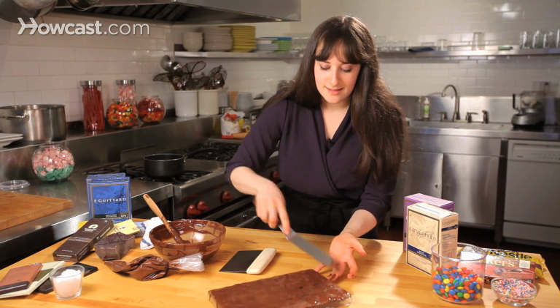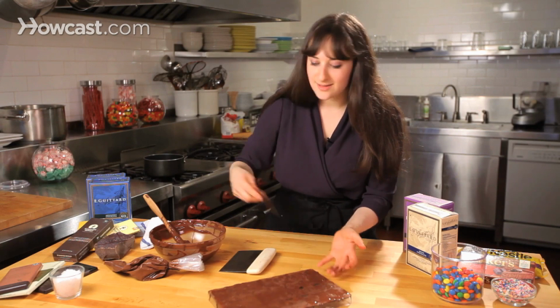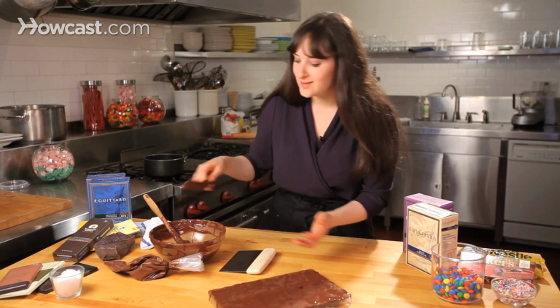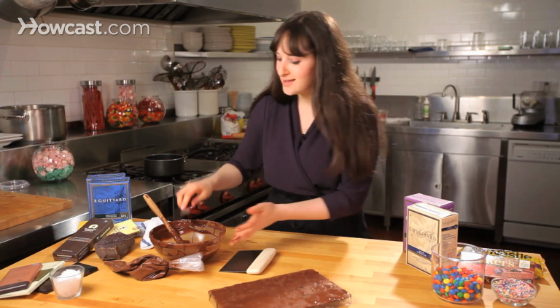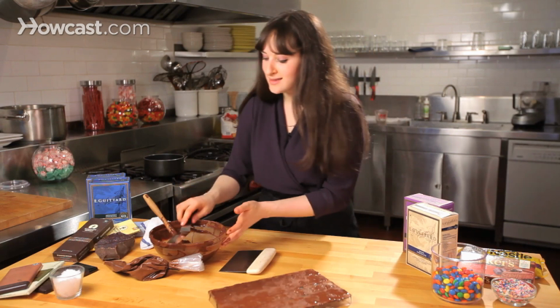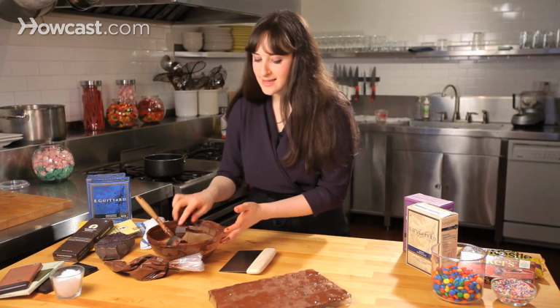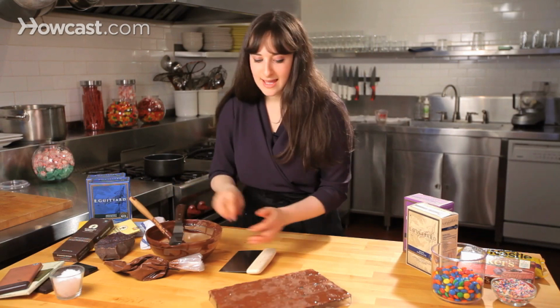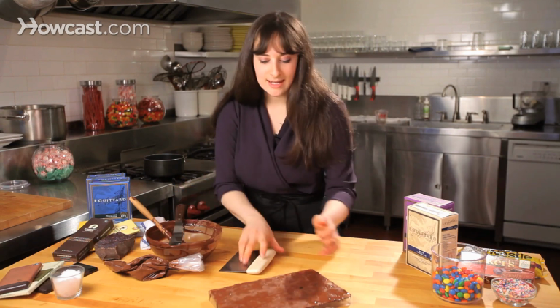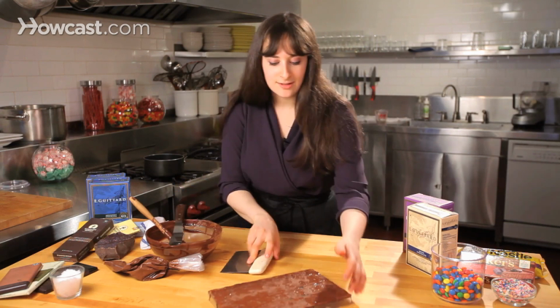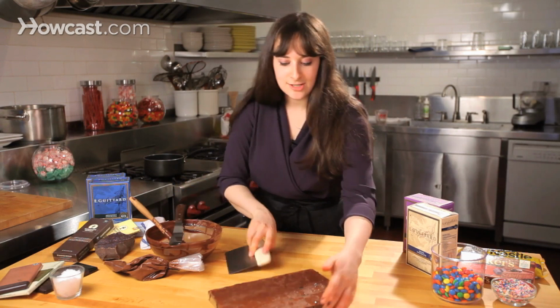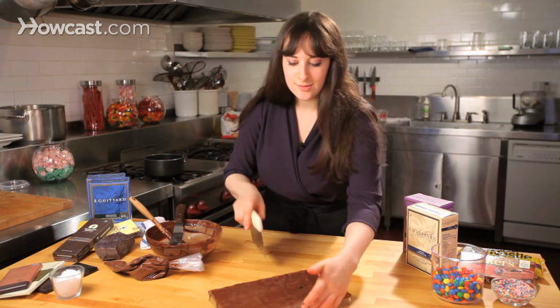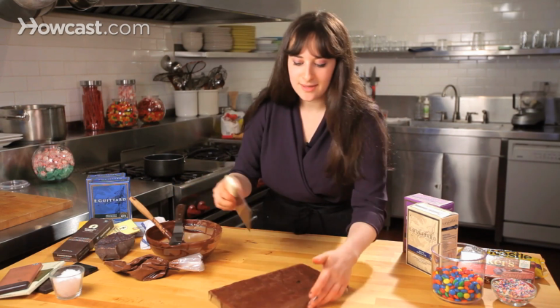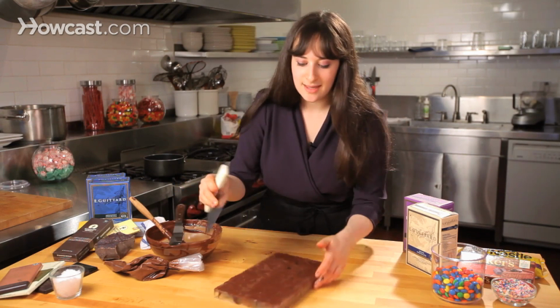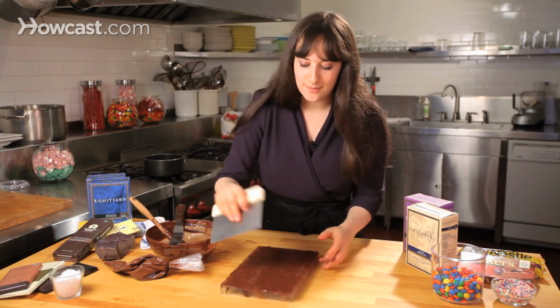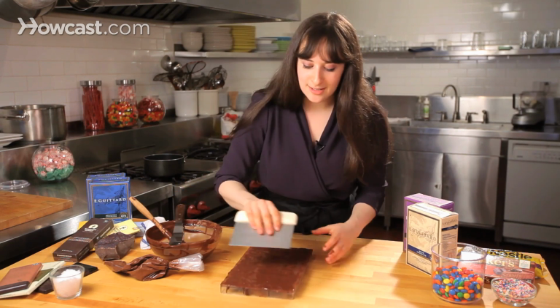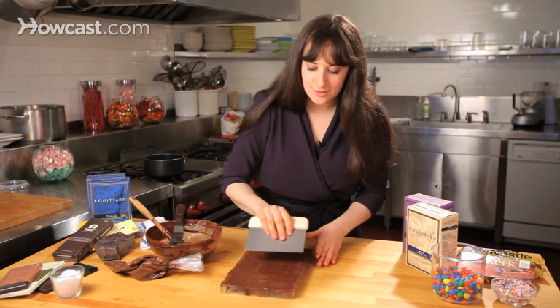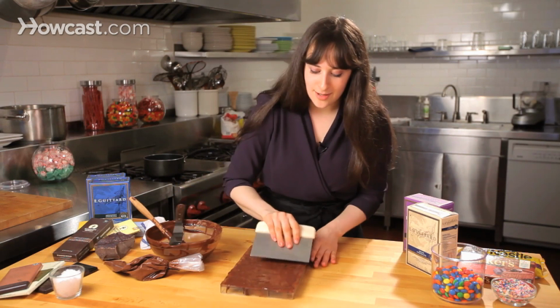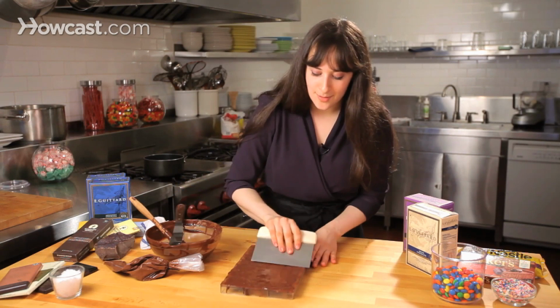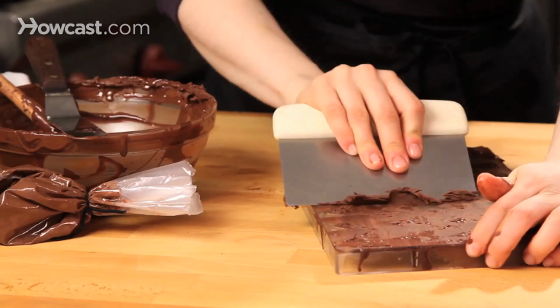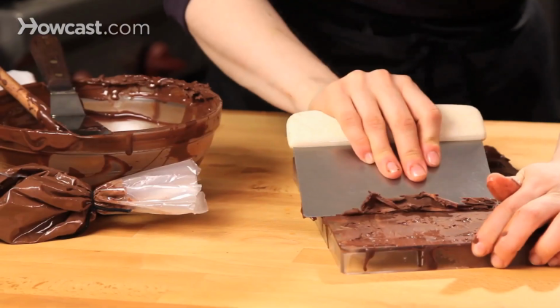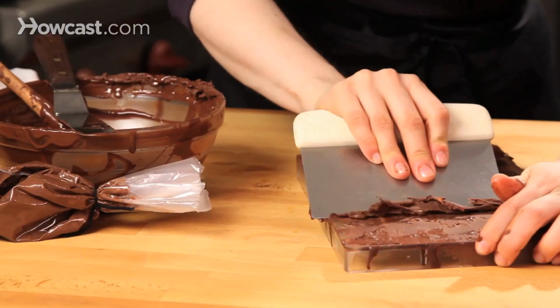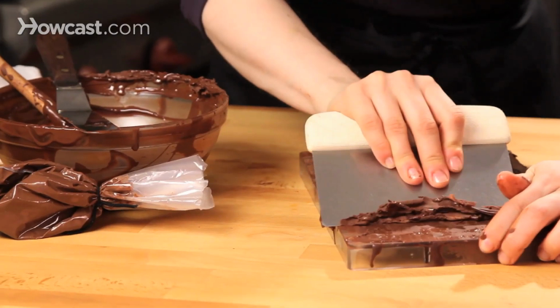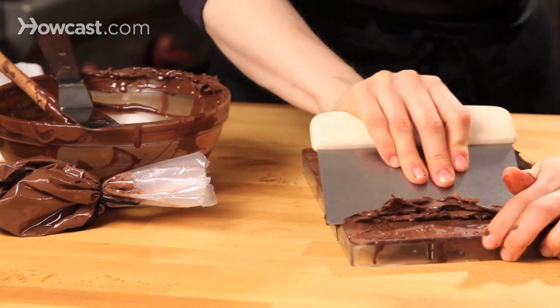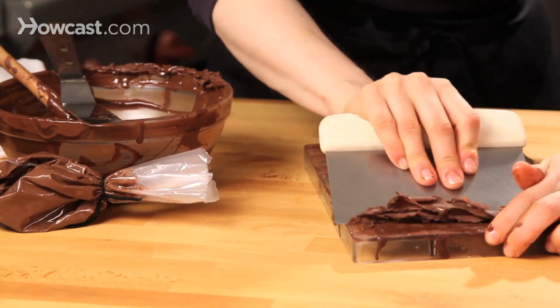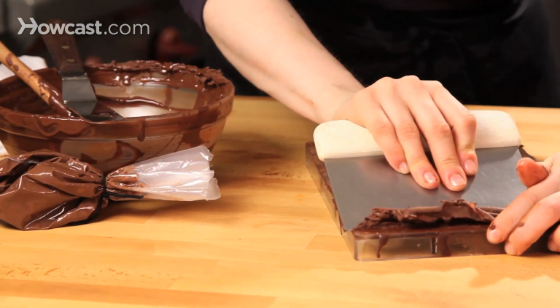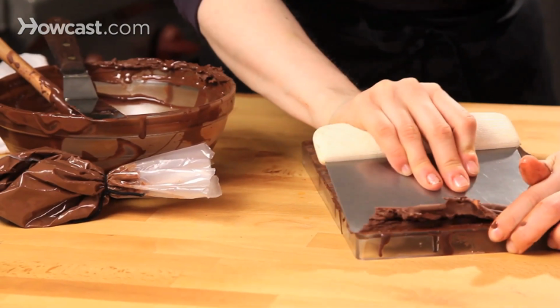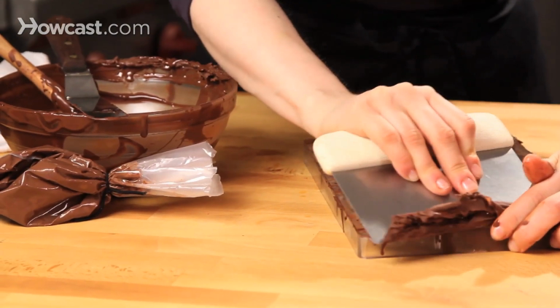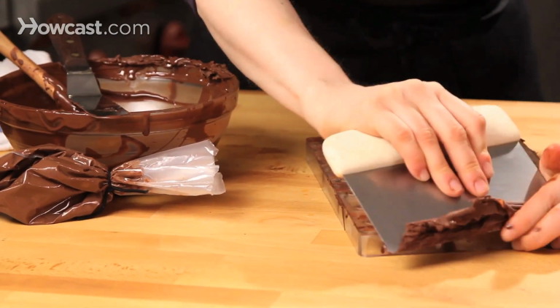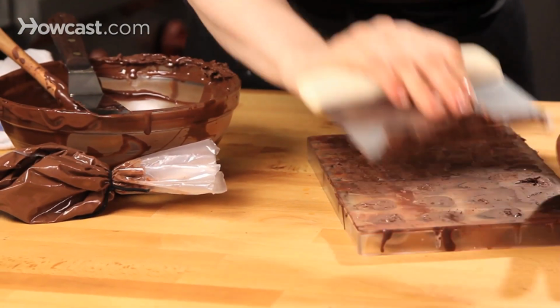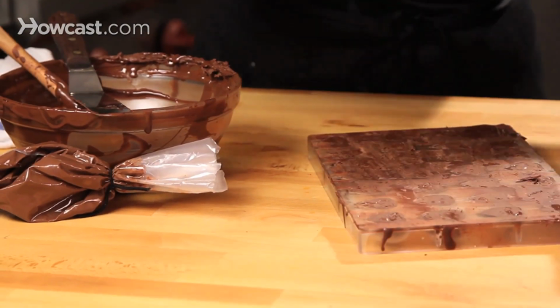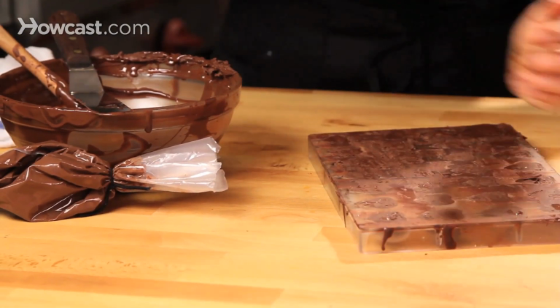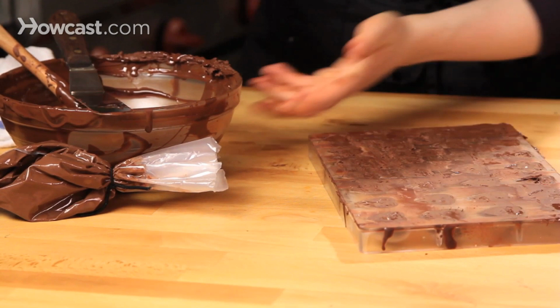And now just with a bench scraper, kind of scrape off any excess.